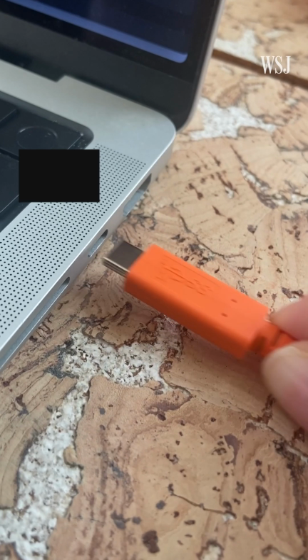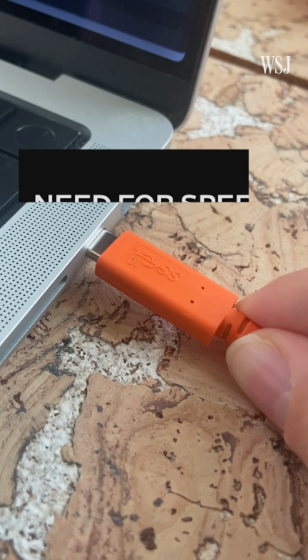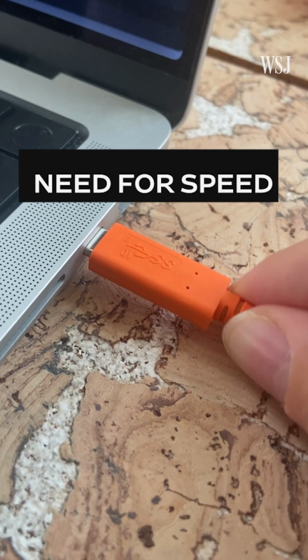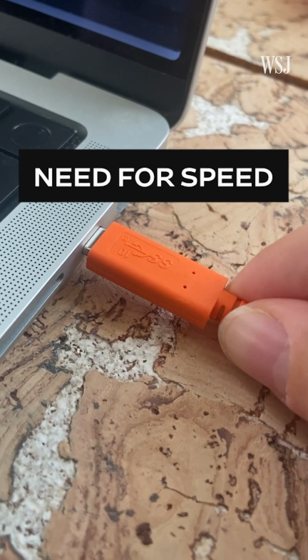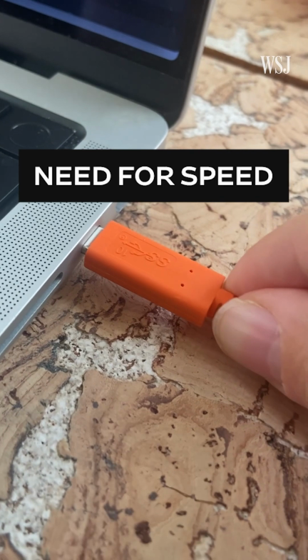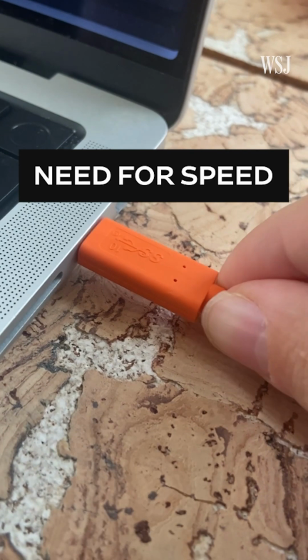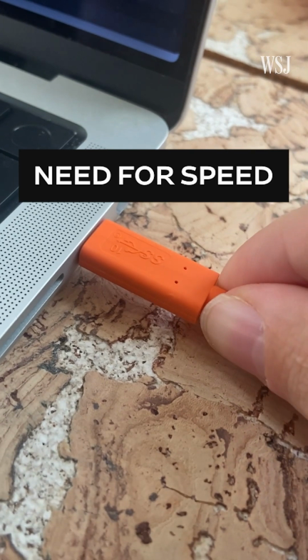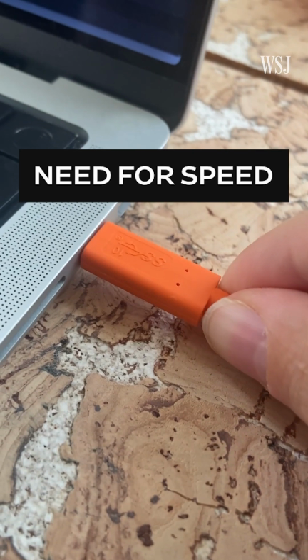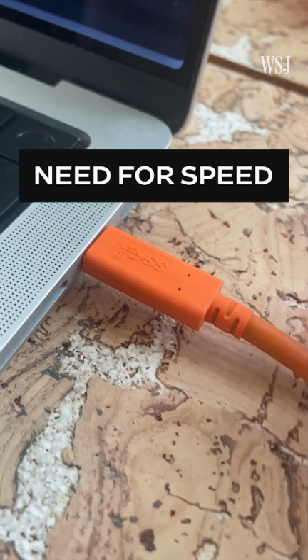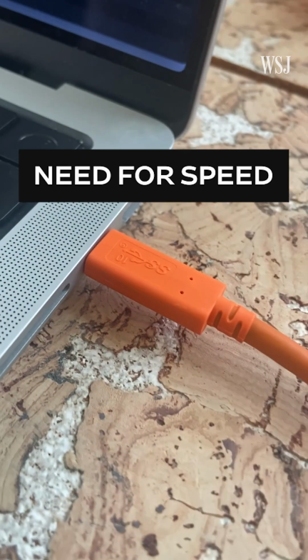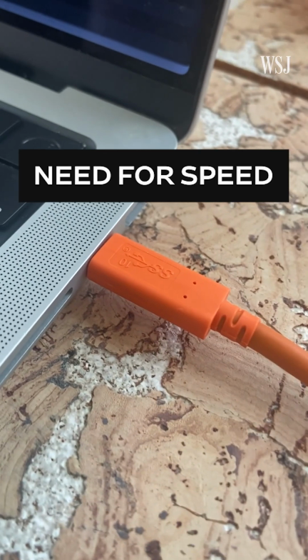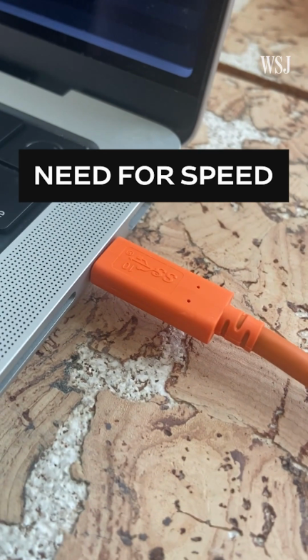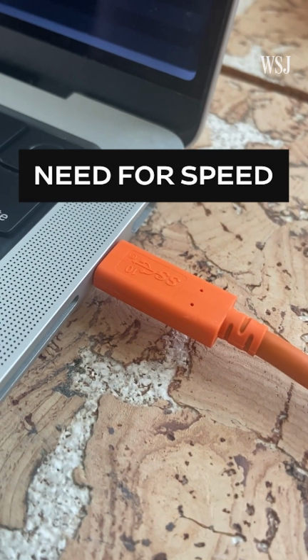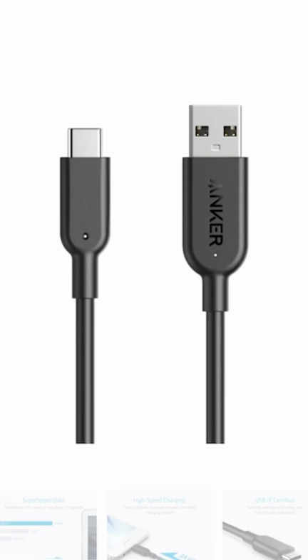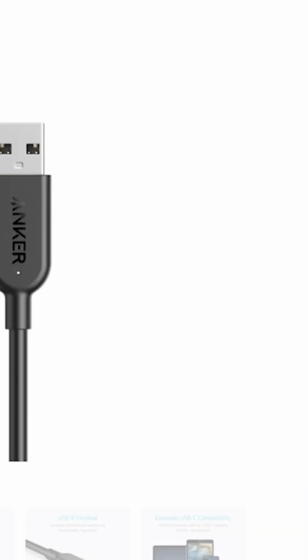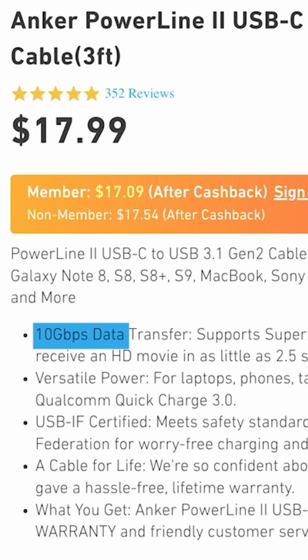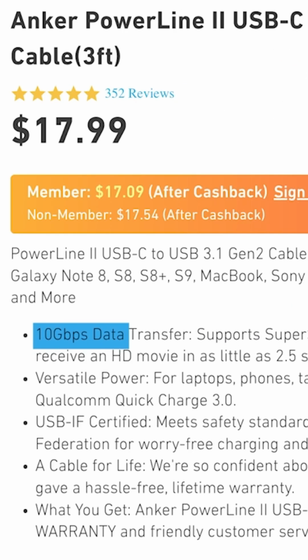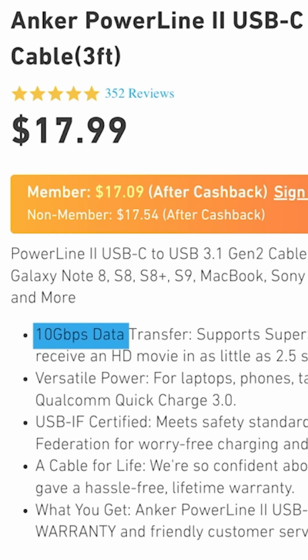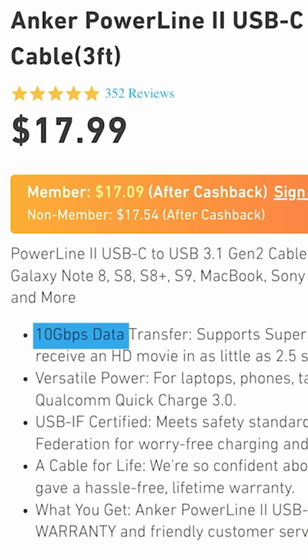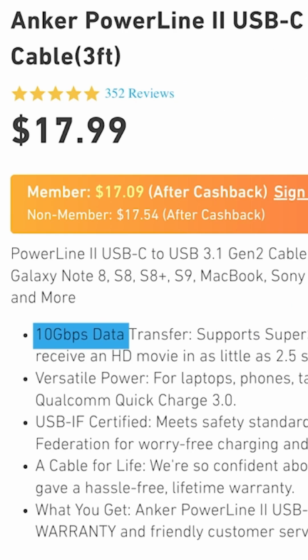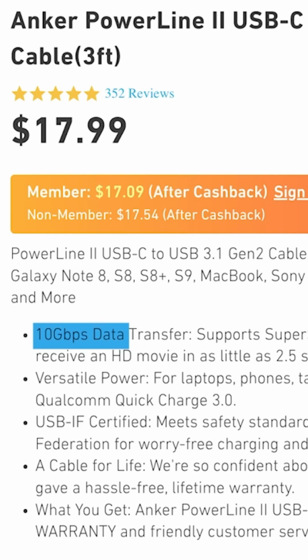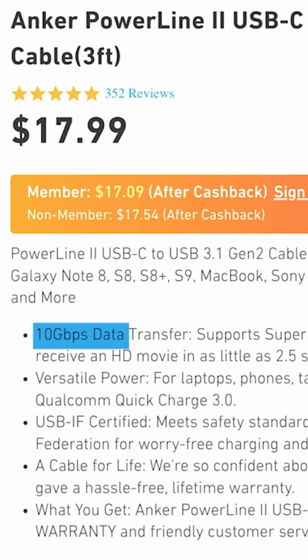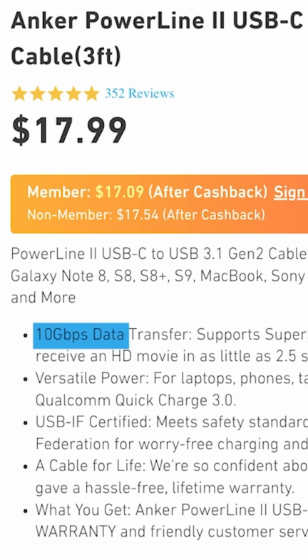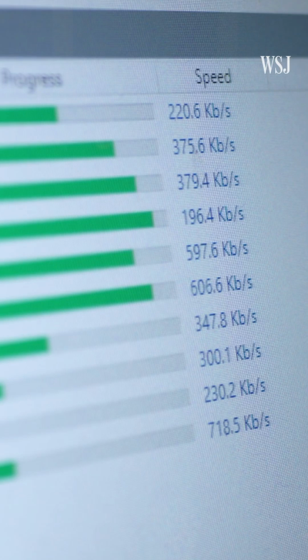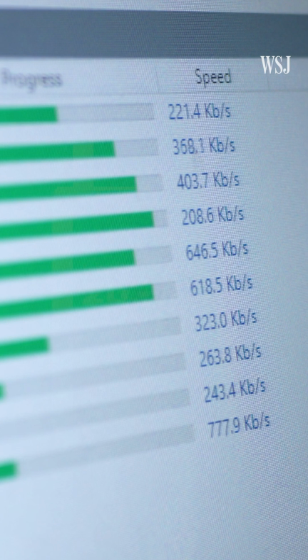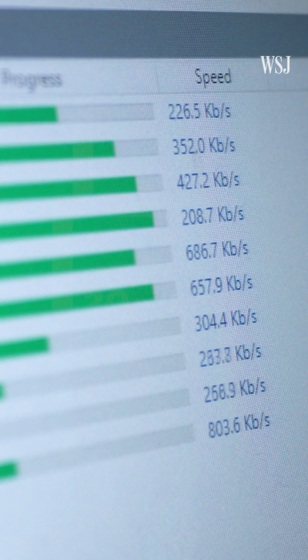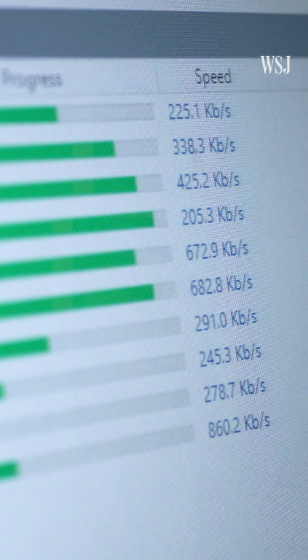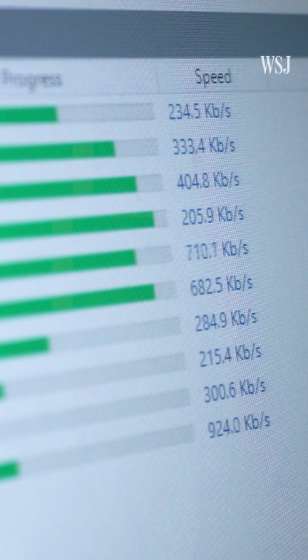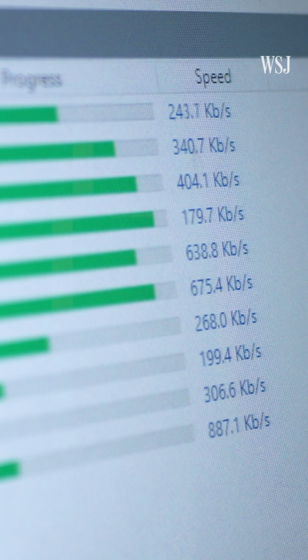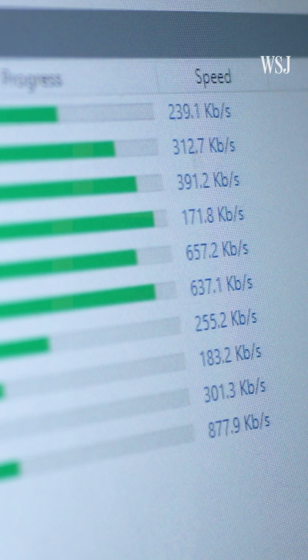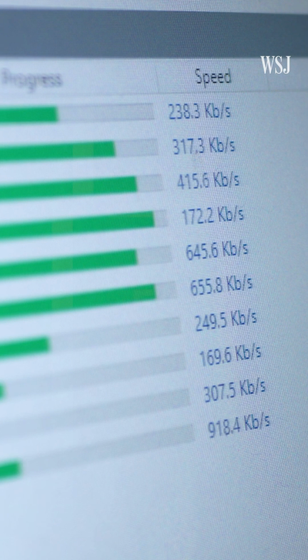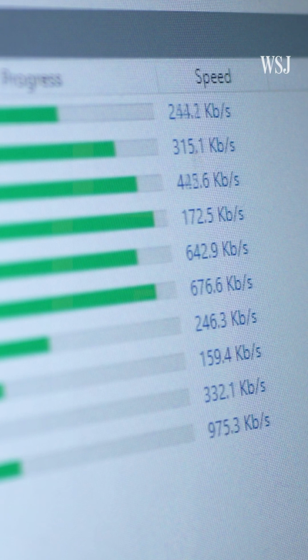Two, if you're aiming to zip through data transfers, take note of the cord's gigabits per second support. The higher the number, the quicker the data transfers.